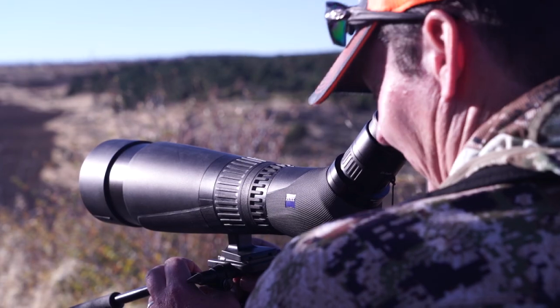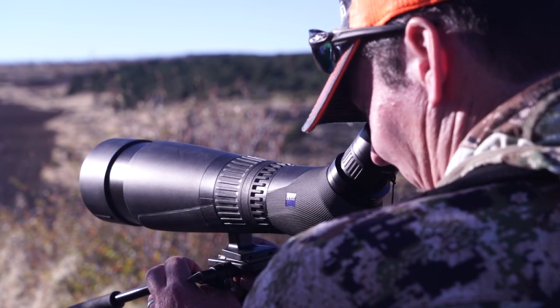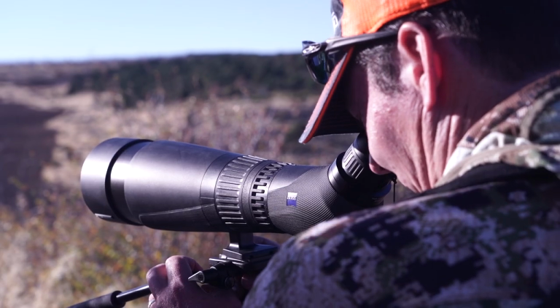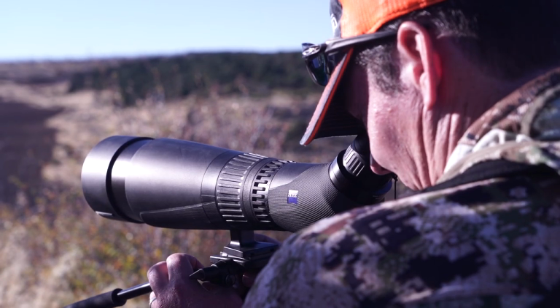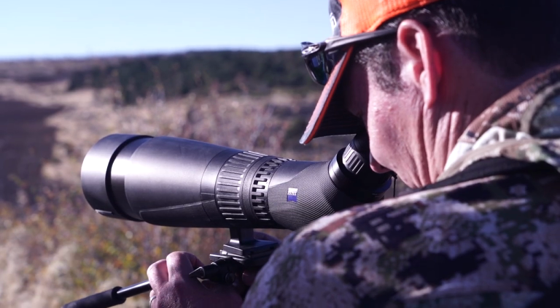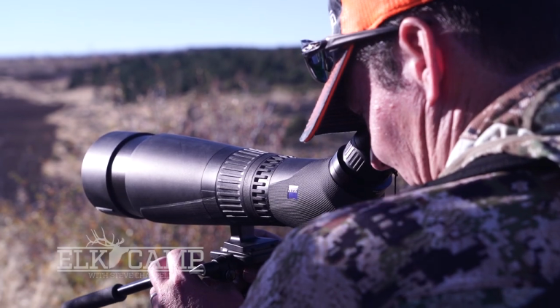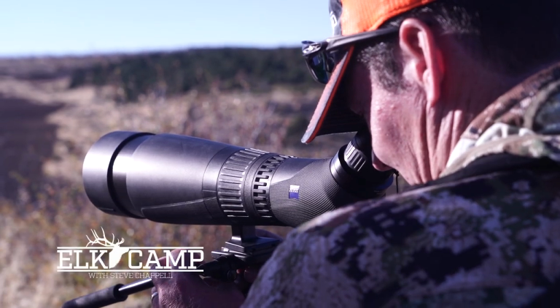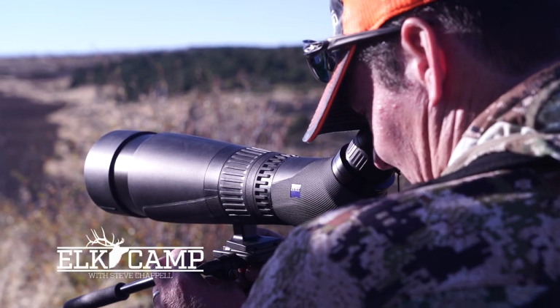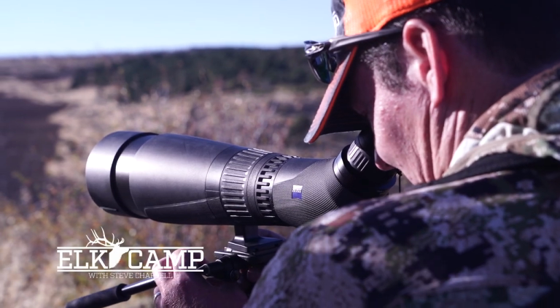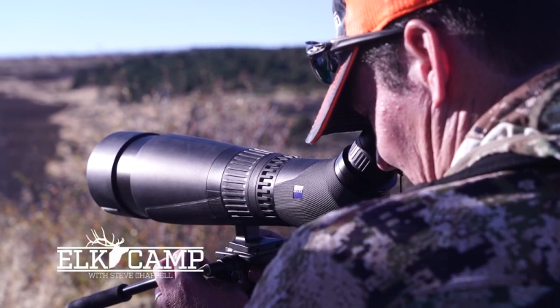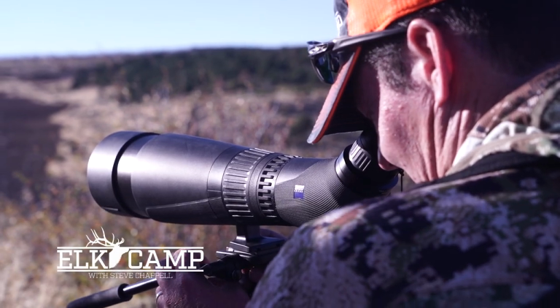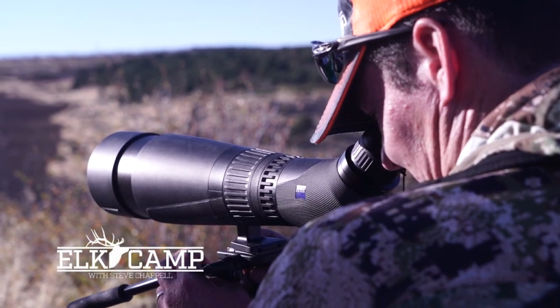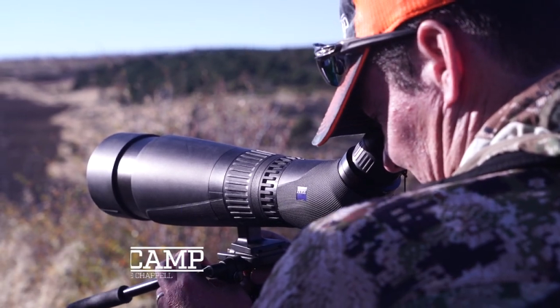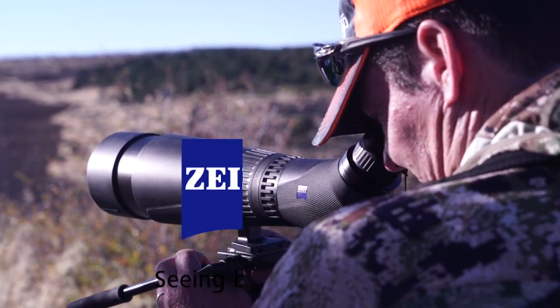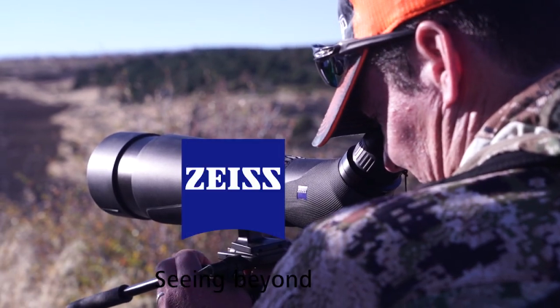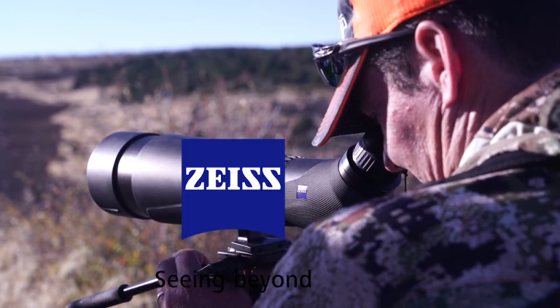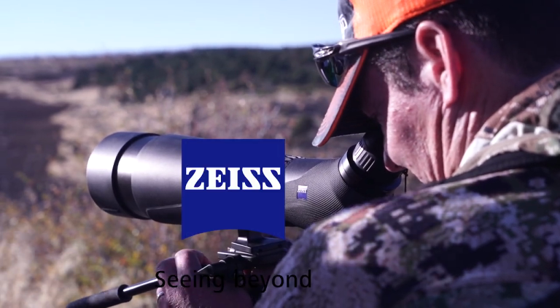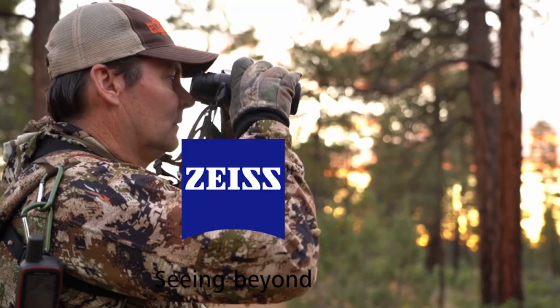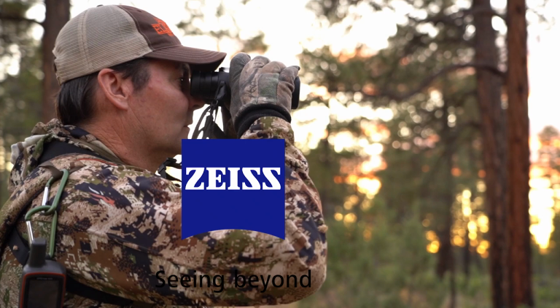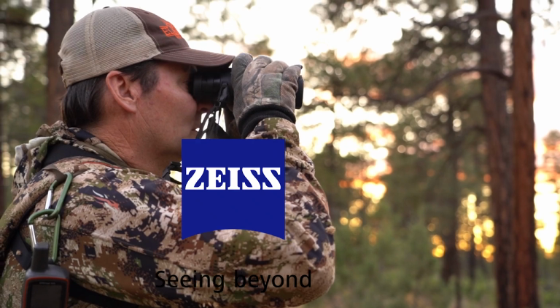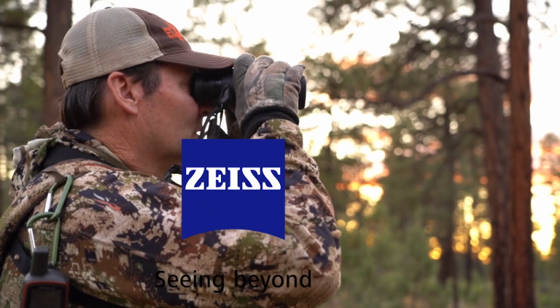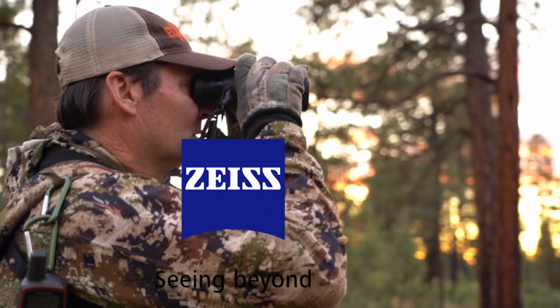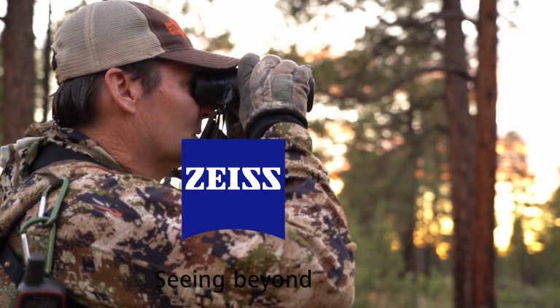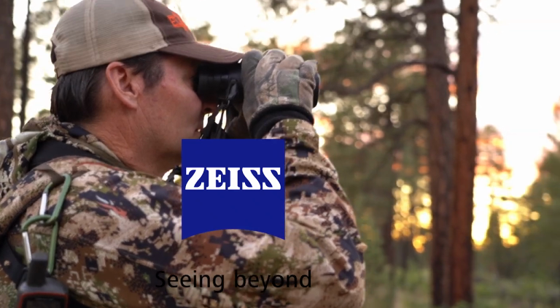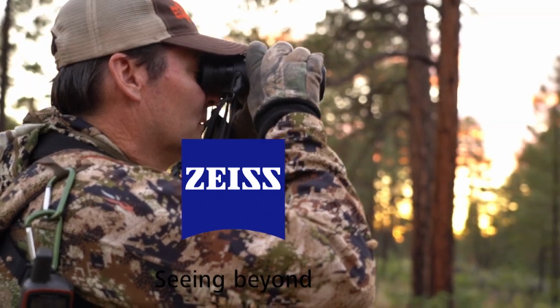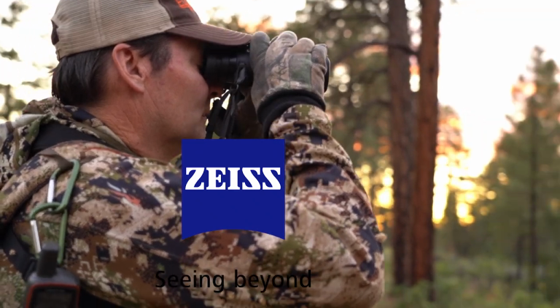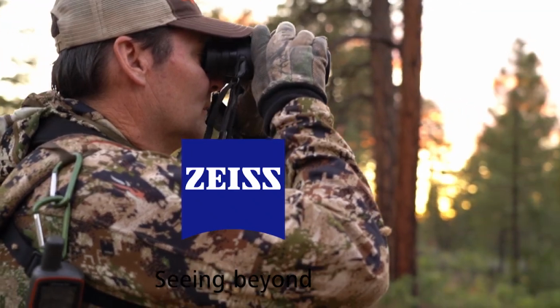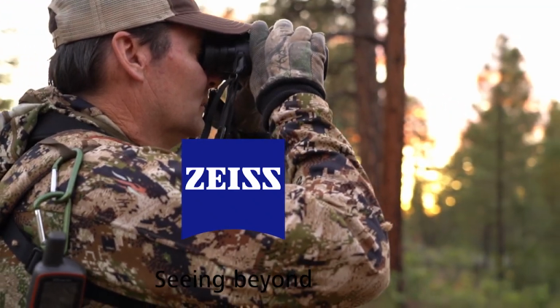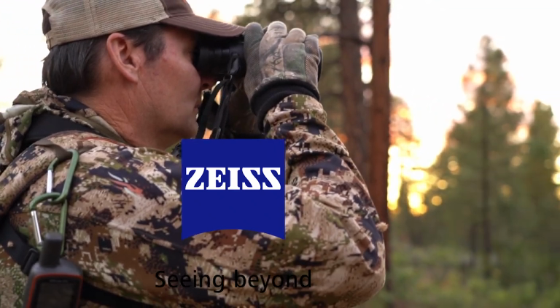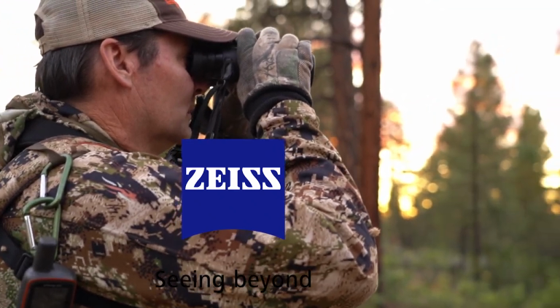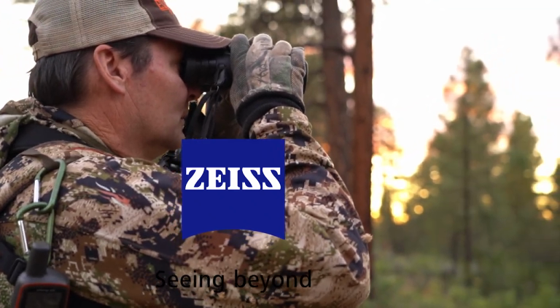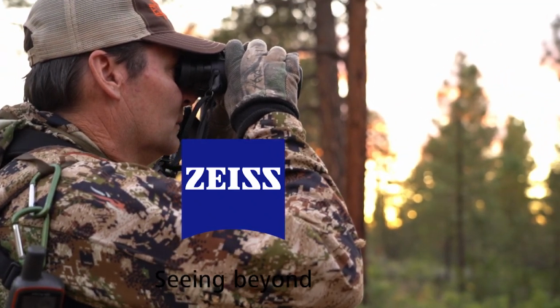This episode of Elk Camp is sponsored by Zeiss Sports Optics — confidence in the toughest conditions.